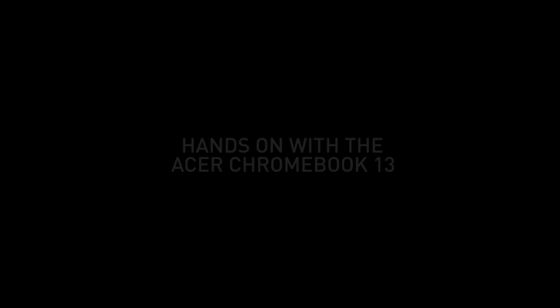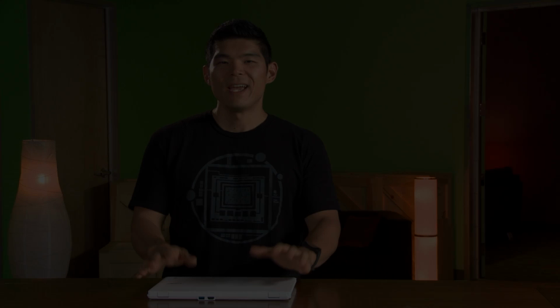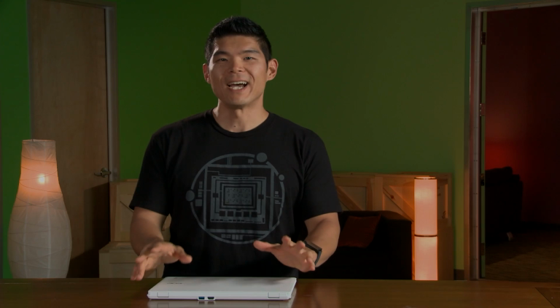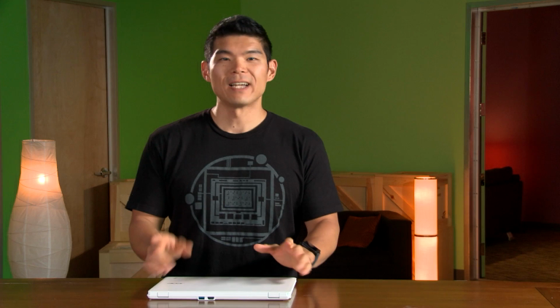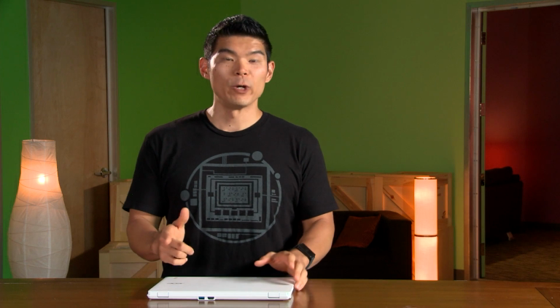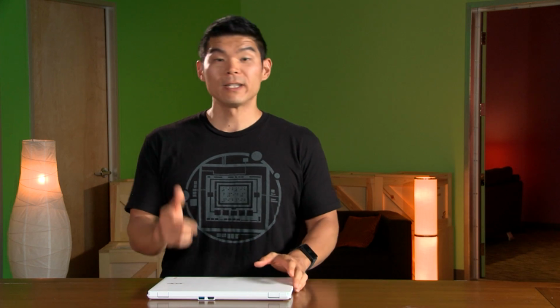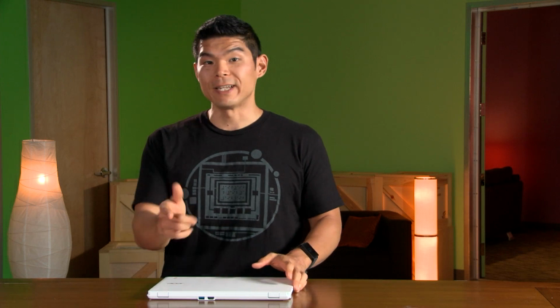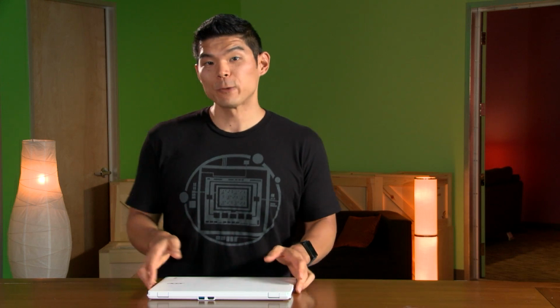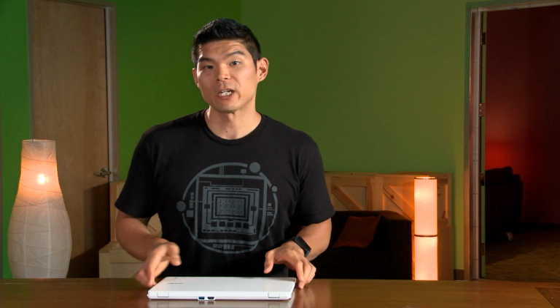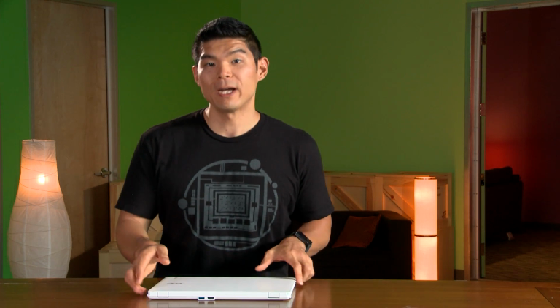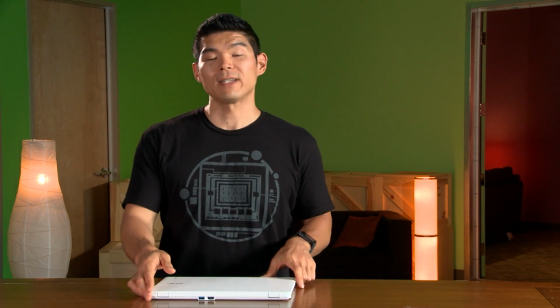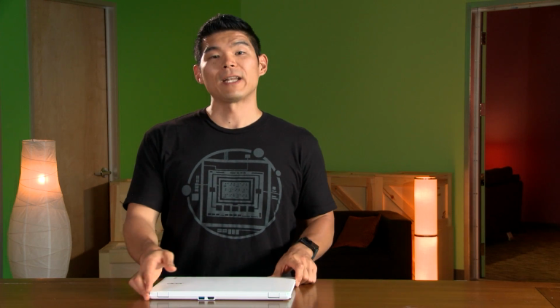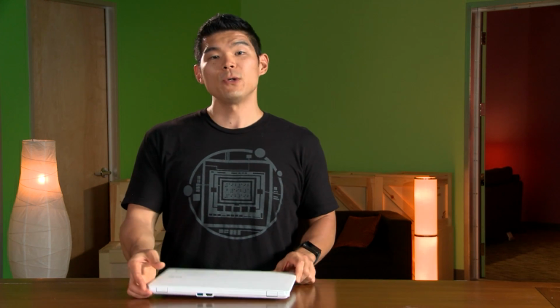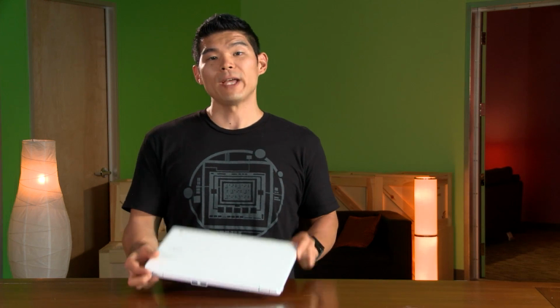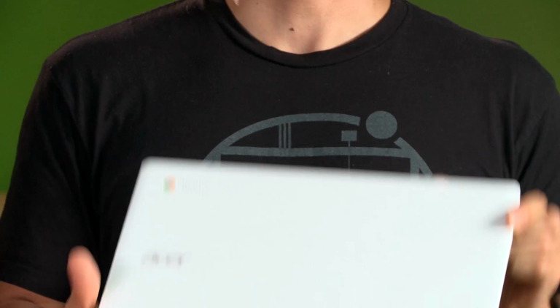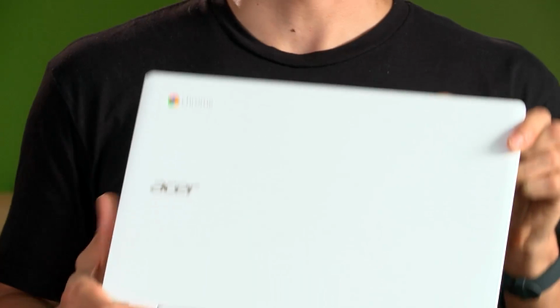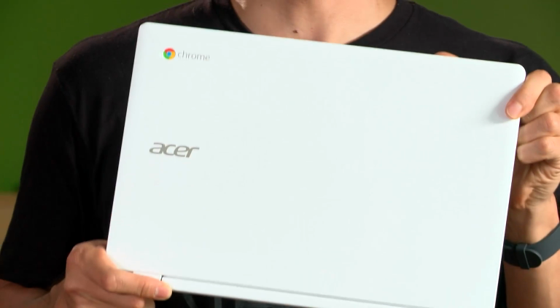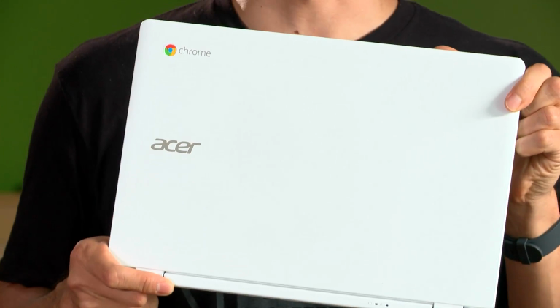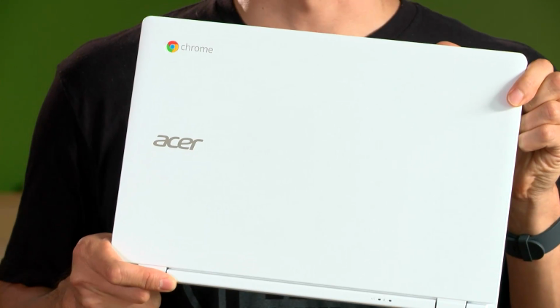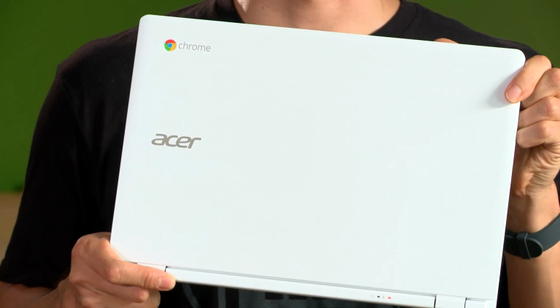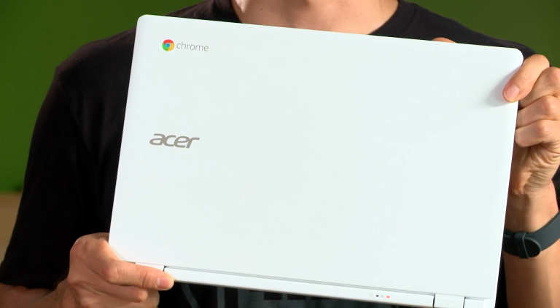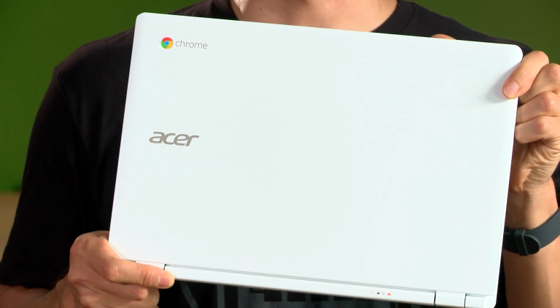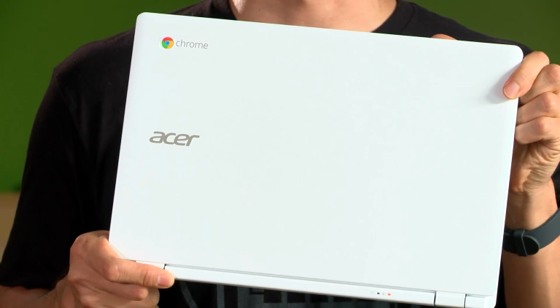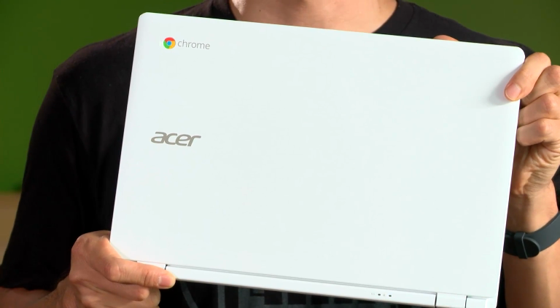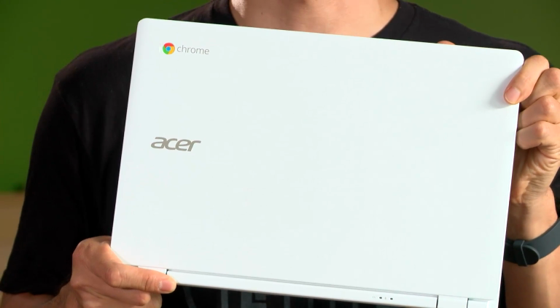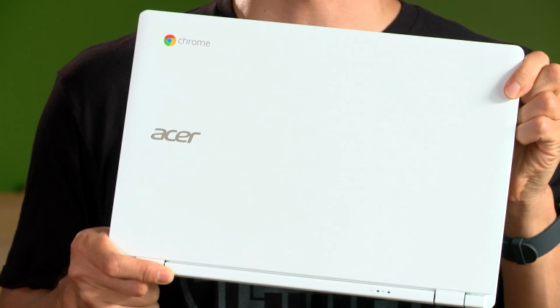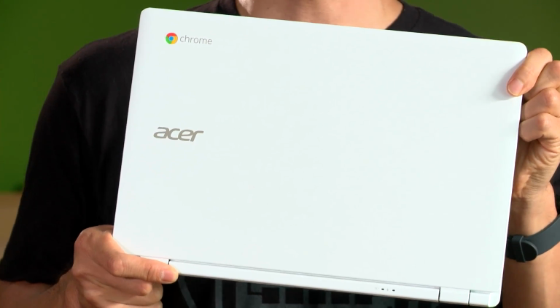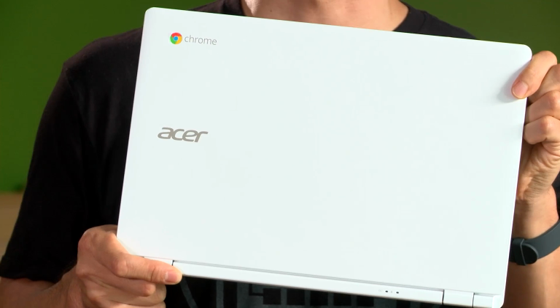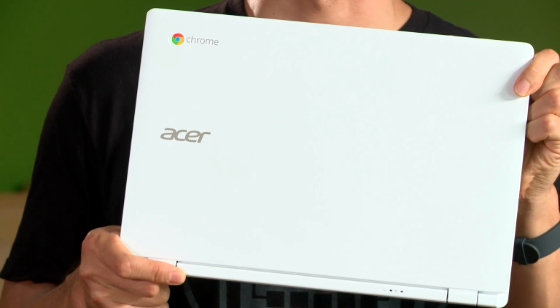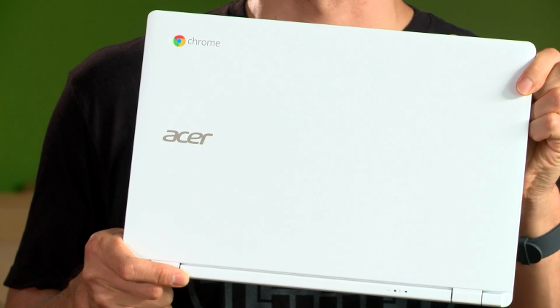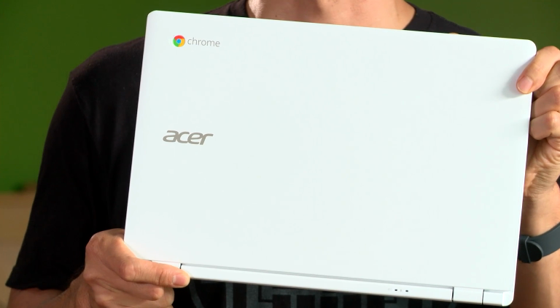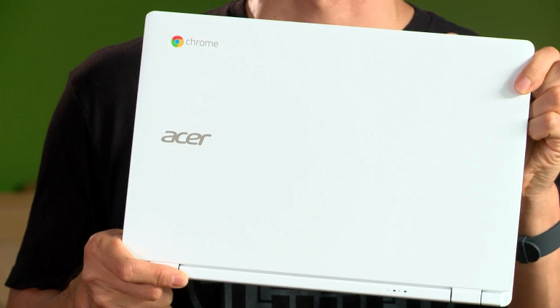Hey guys, I'm Will and today we're talking about the exciting new Acer Chromebook 13, powered by the amazing Nvidia Tegra K1 mobile processor.